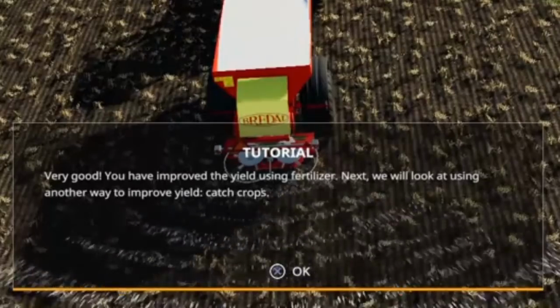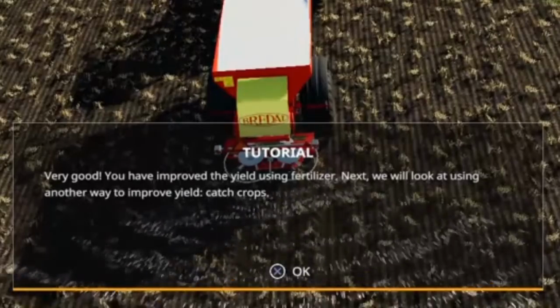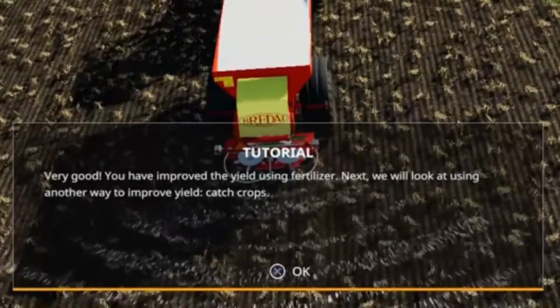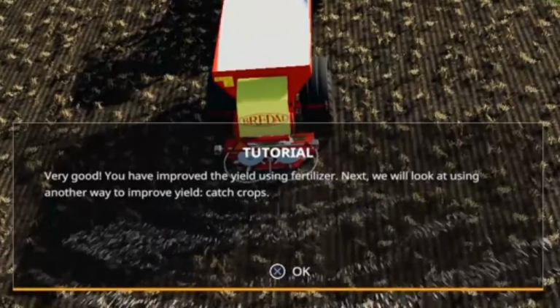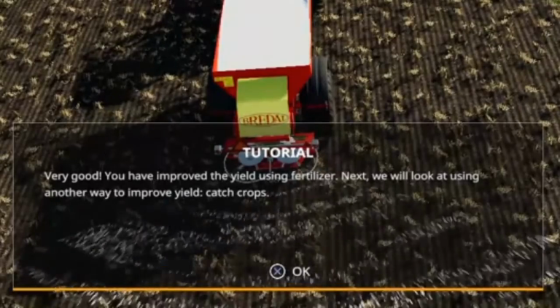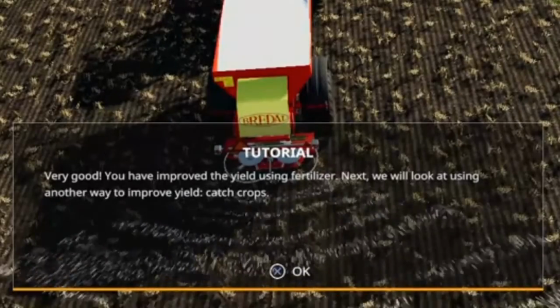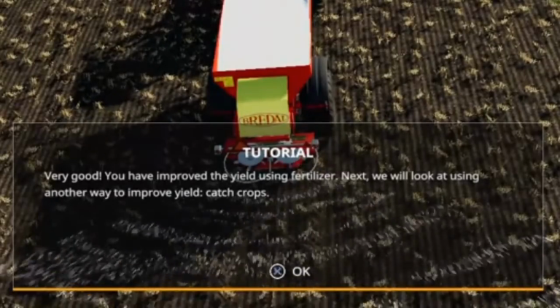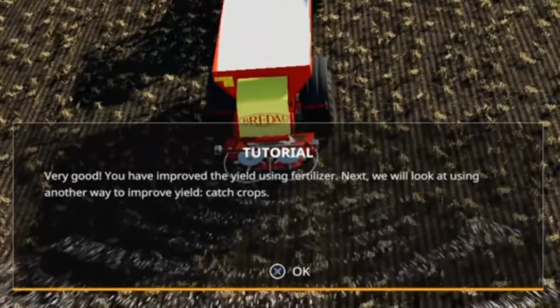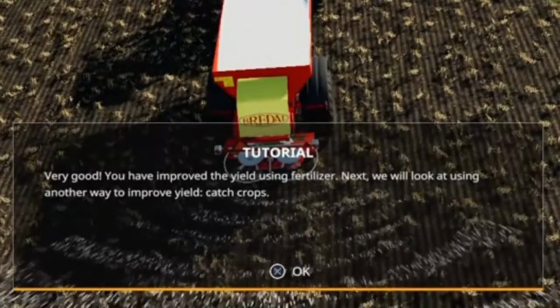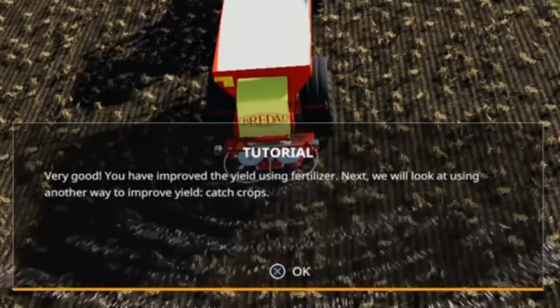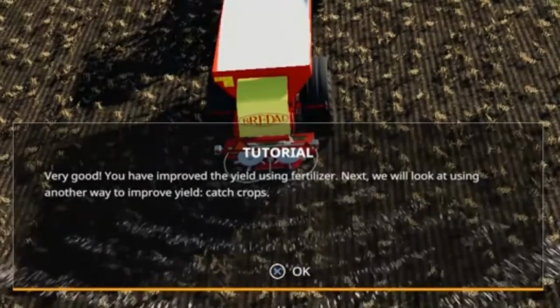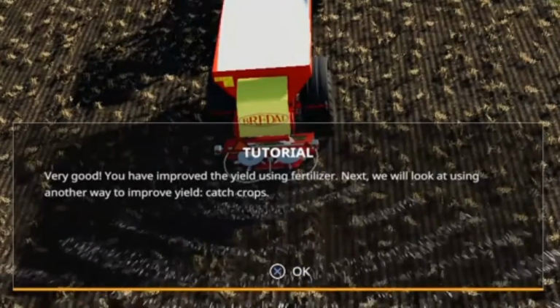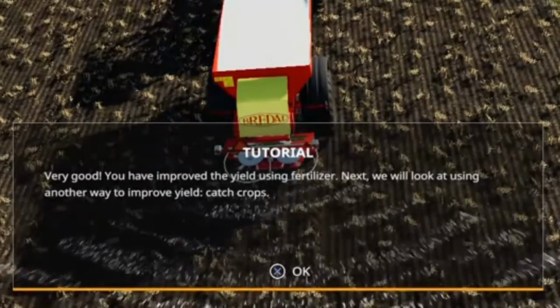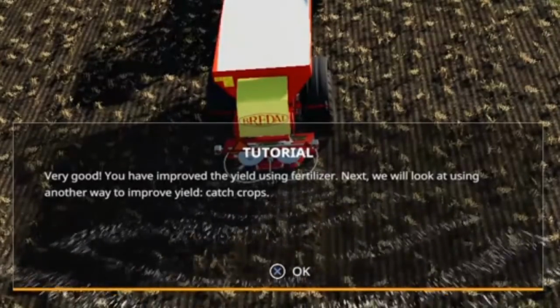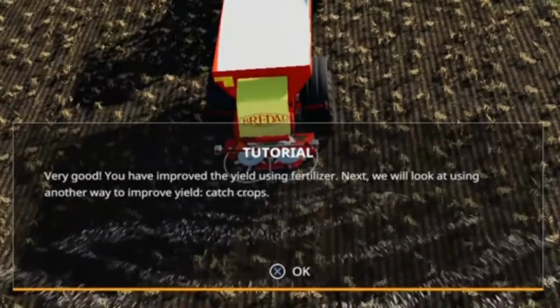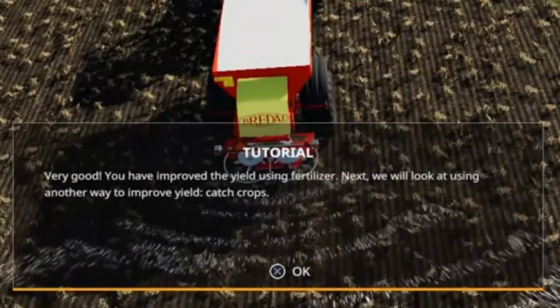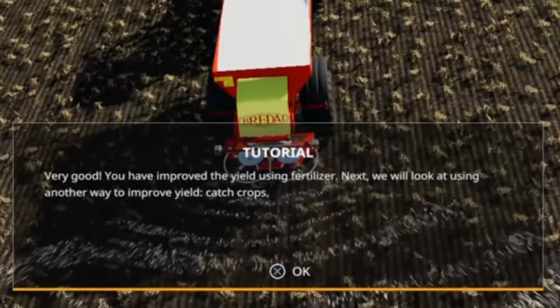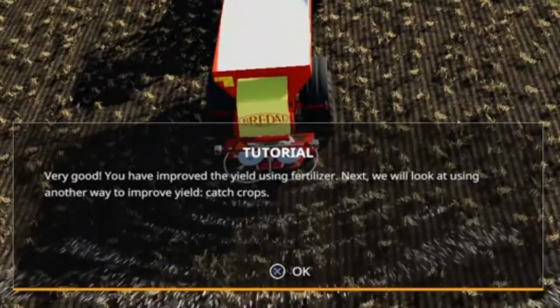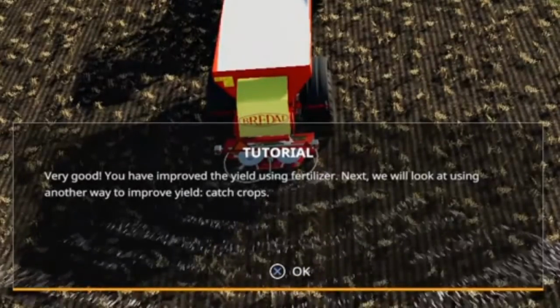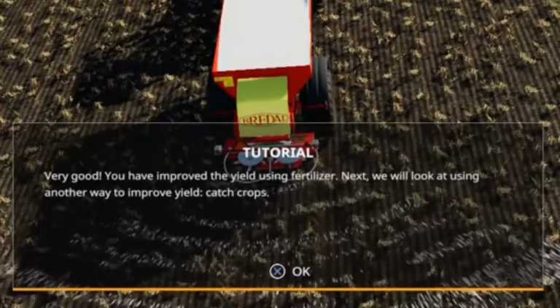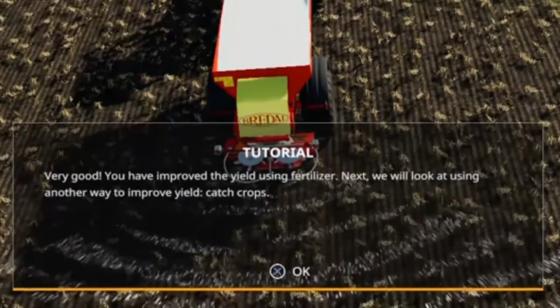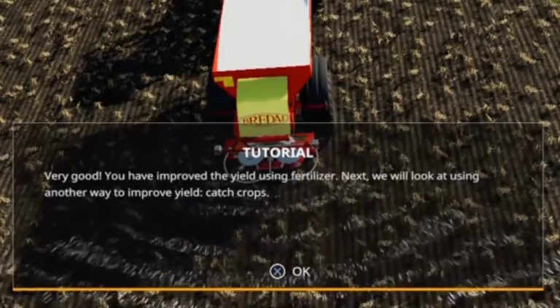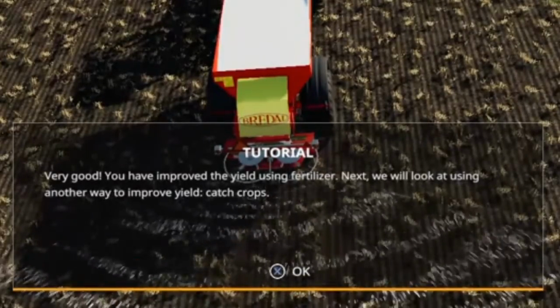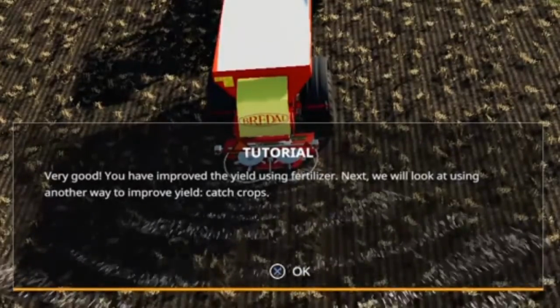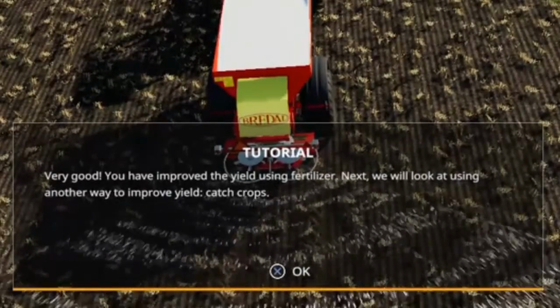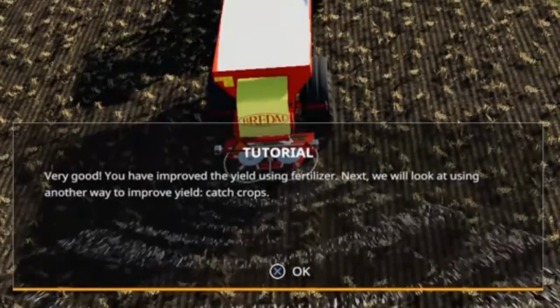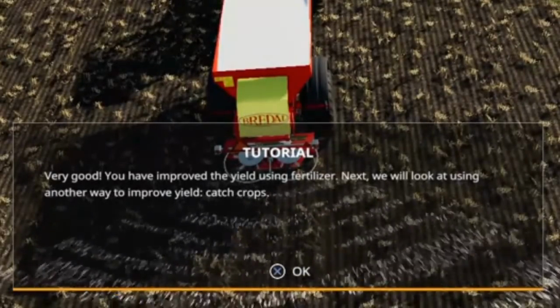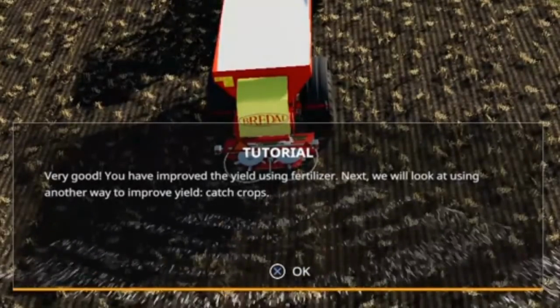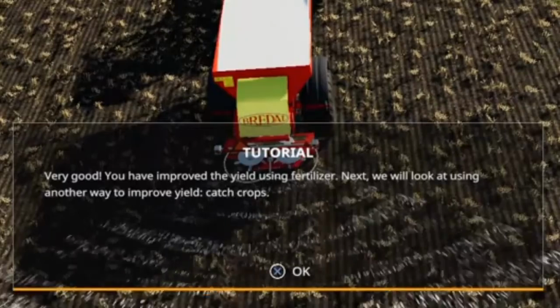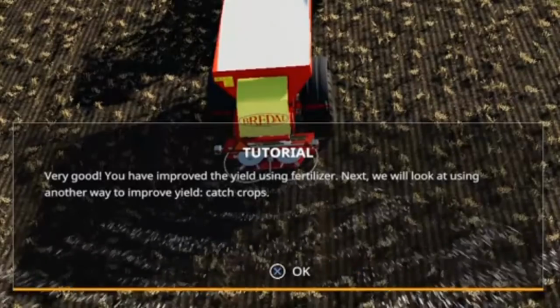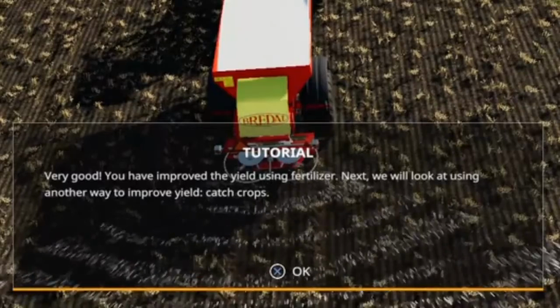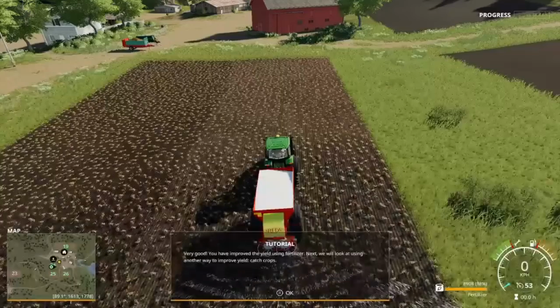Very good, you have improved the yield using fertilizer. Next we will look at using another way to improve the yield.